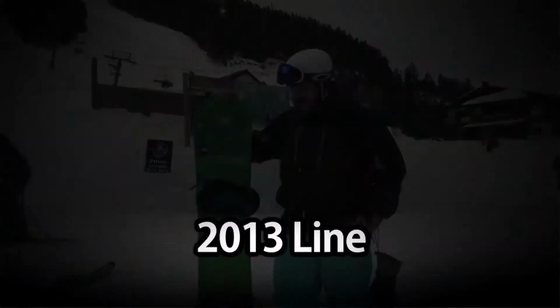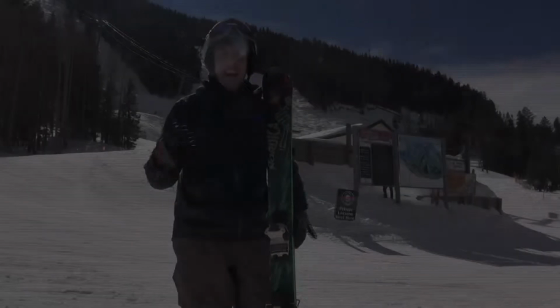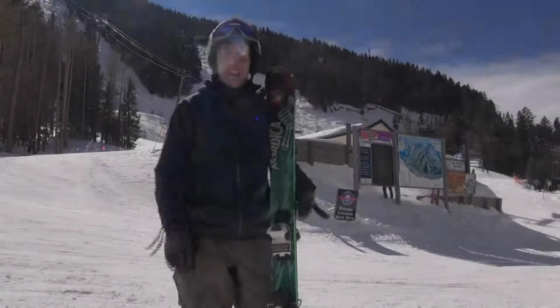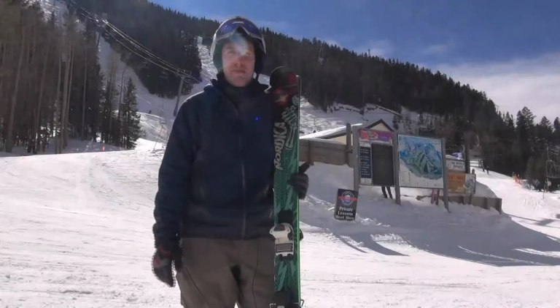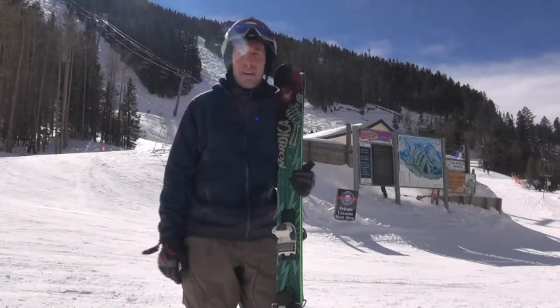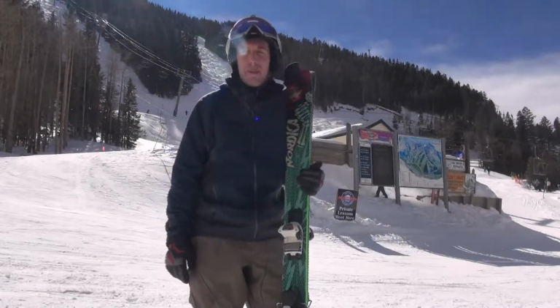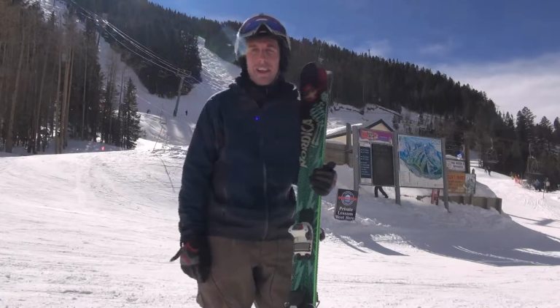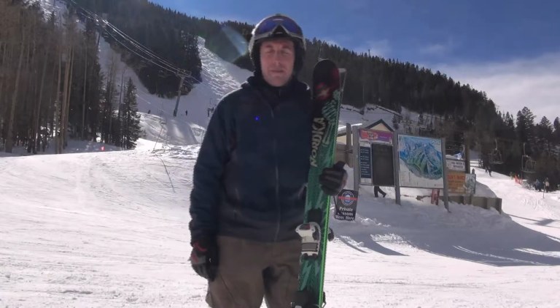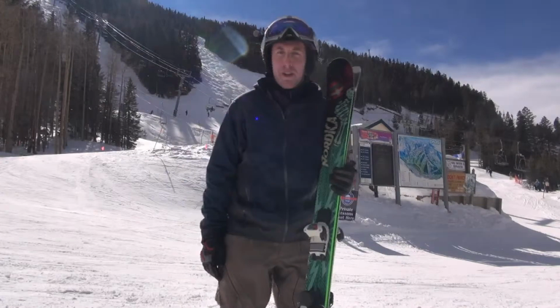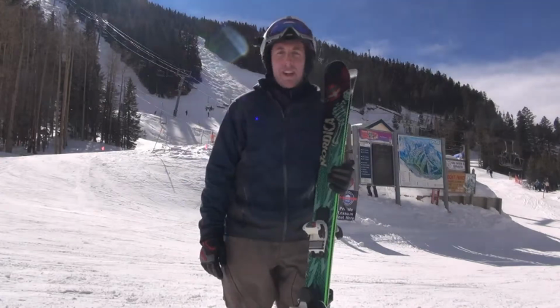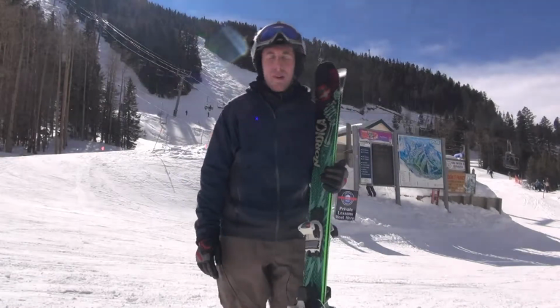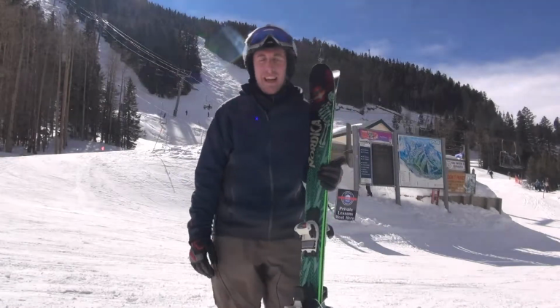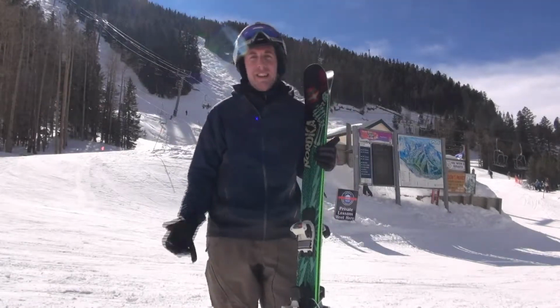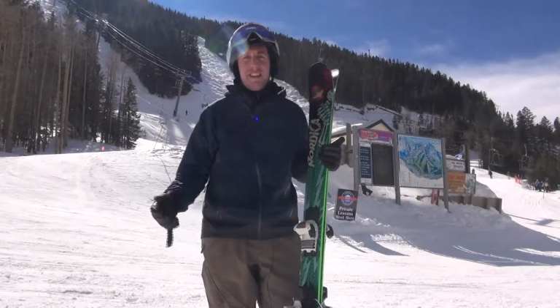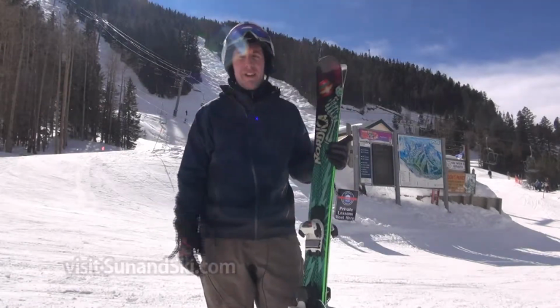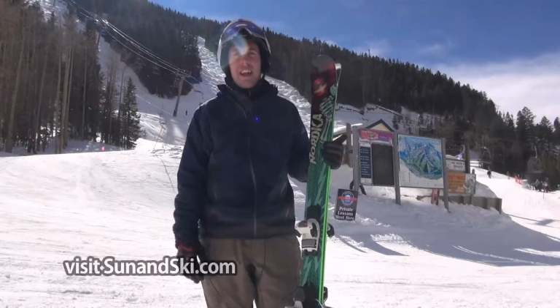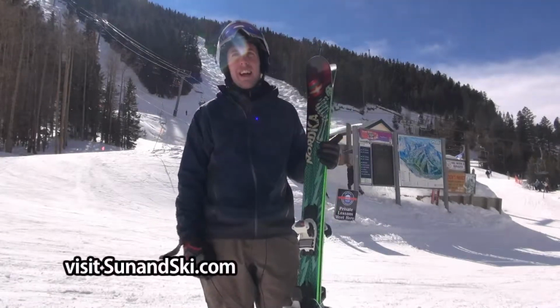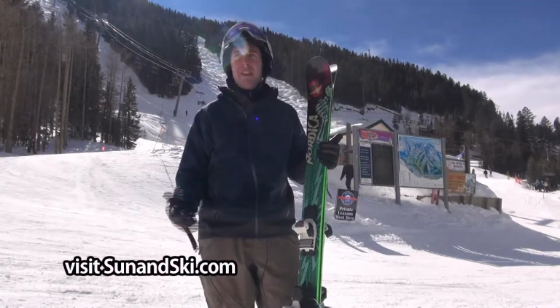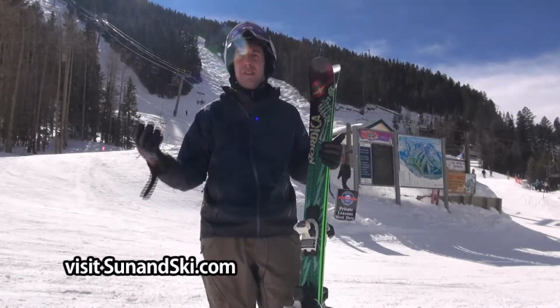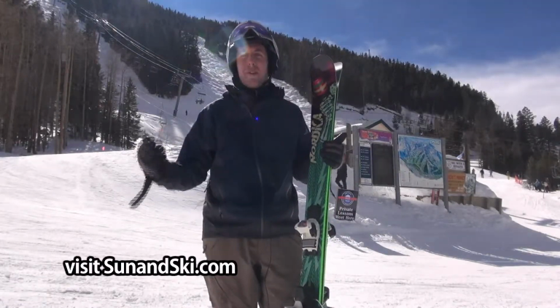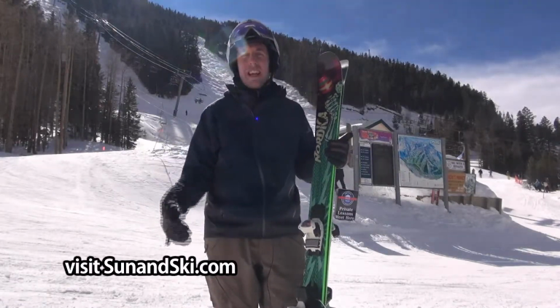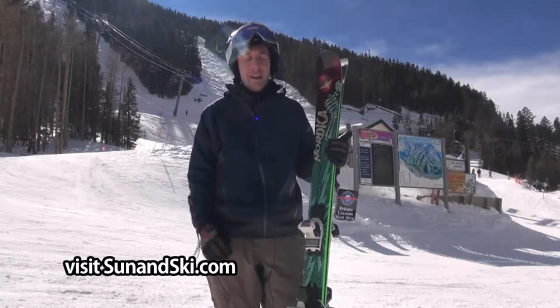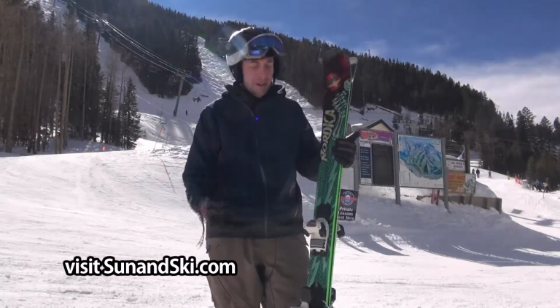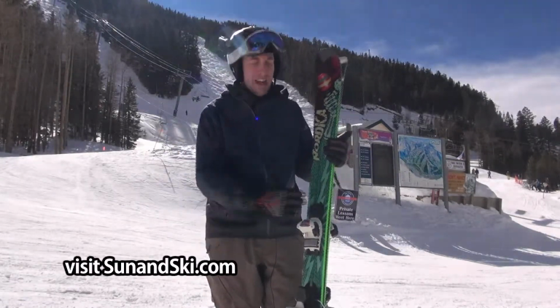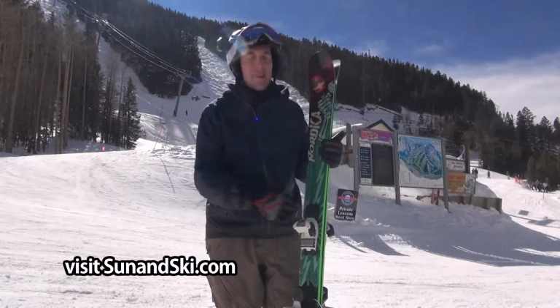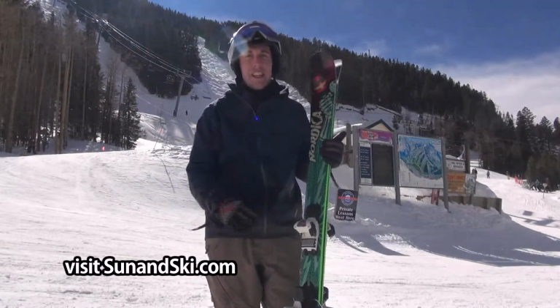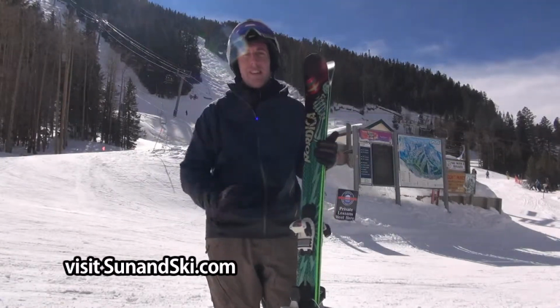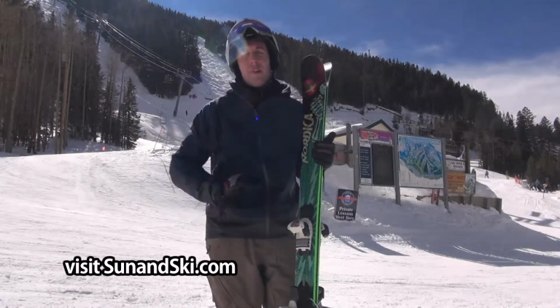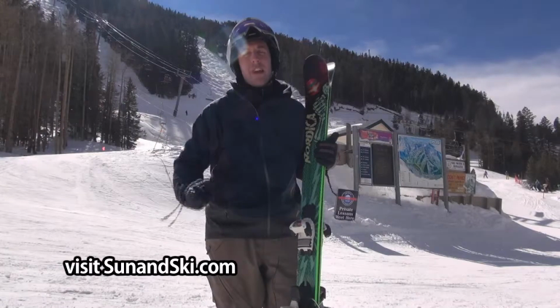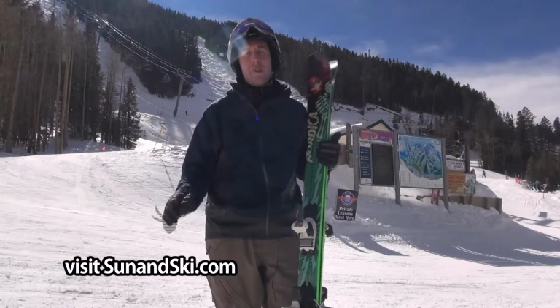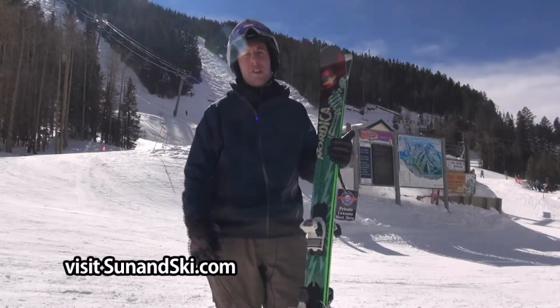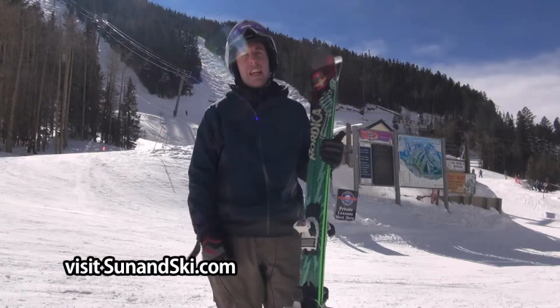Hey, this is Brian from SkiStop in New York. Once again, telling you that I love another ski, but this guy really is a great versatile ski.